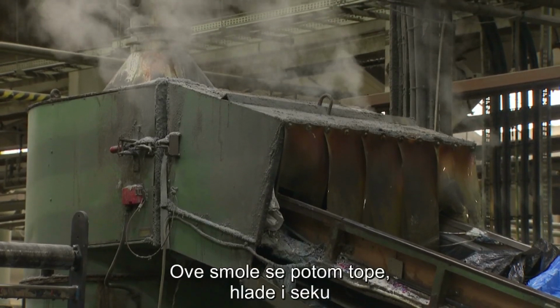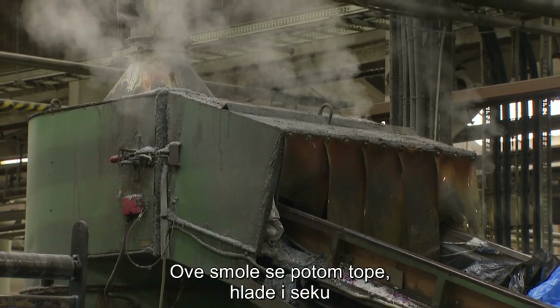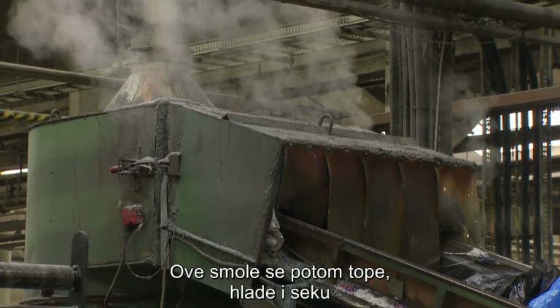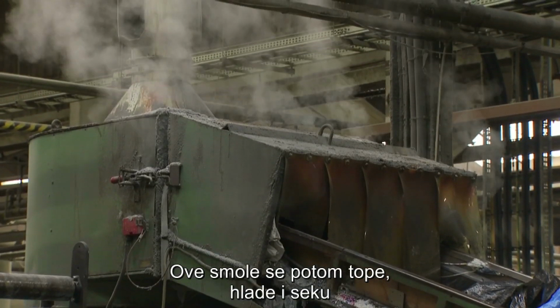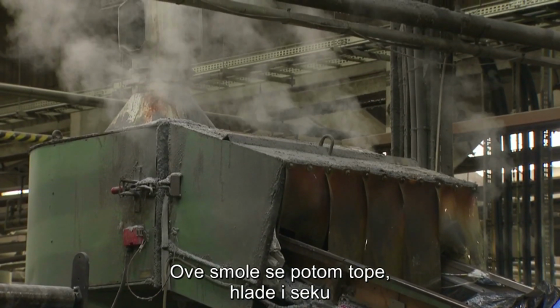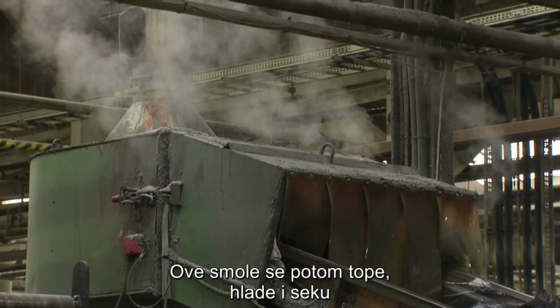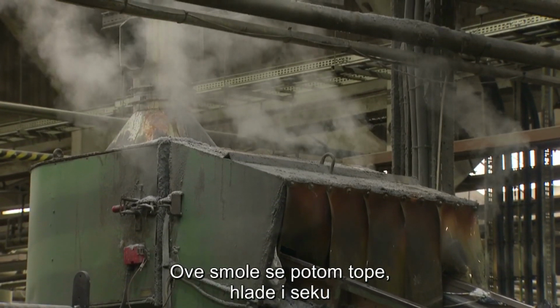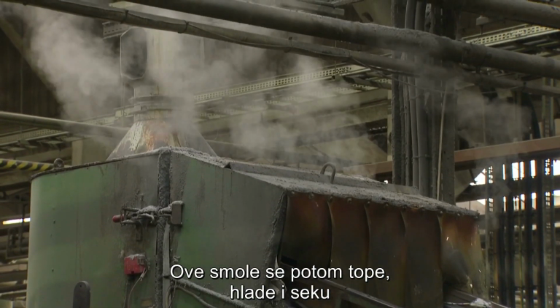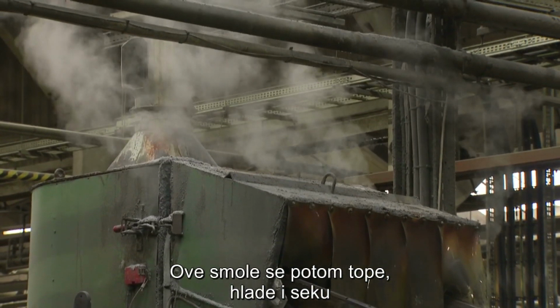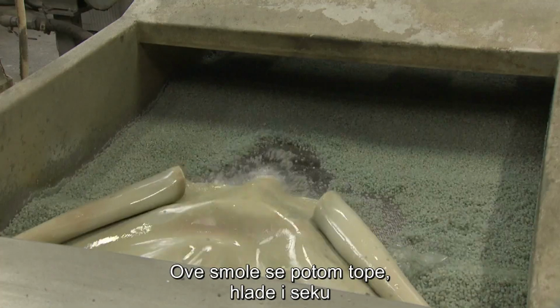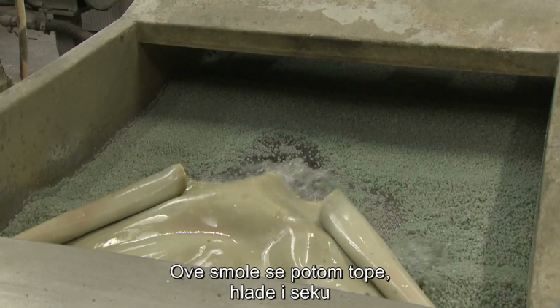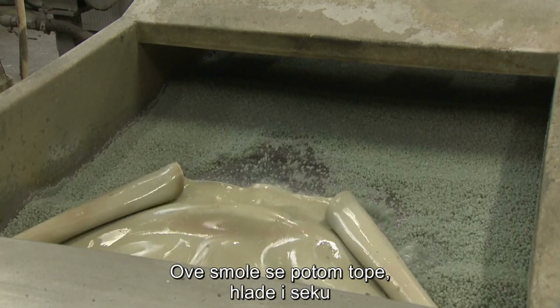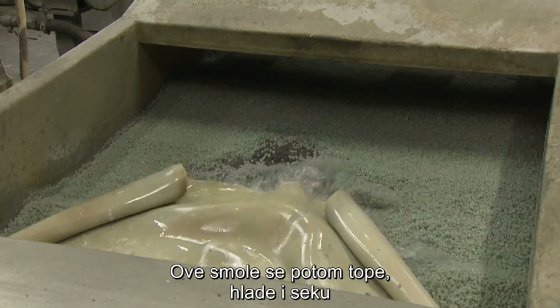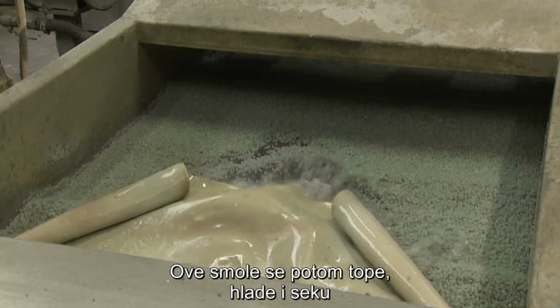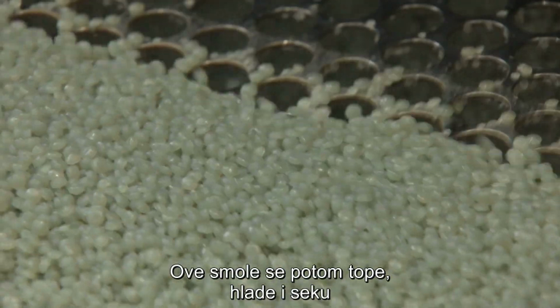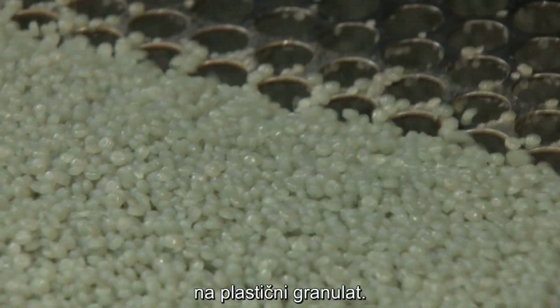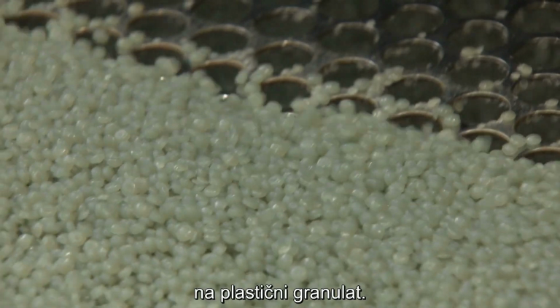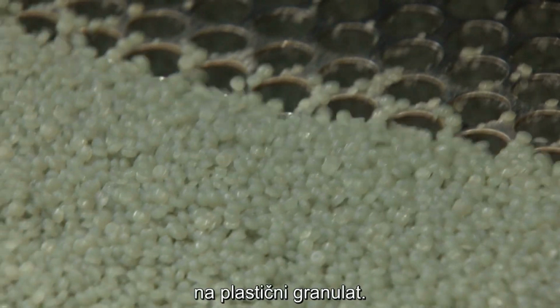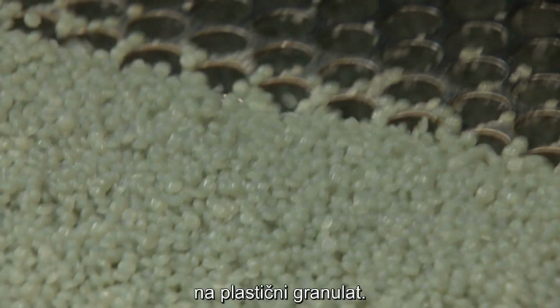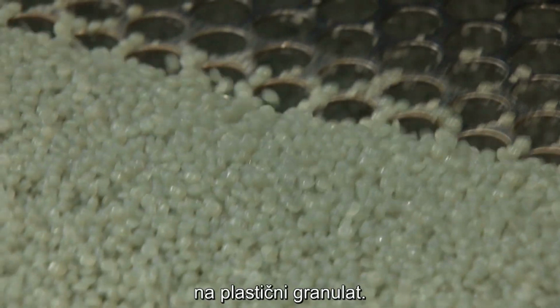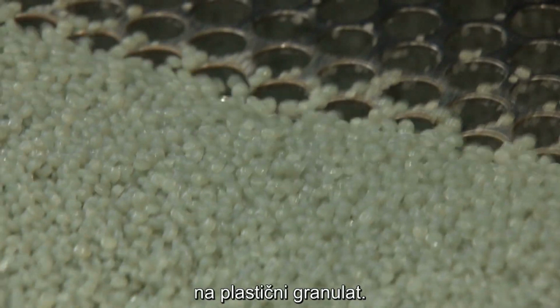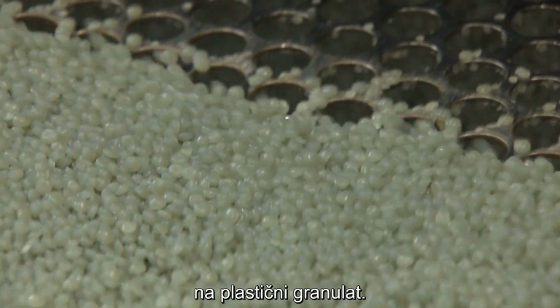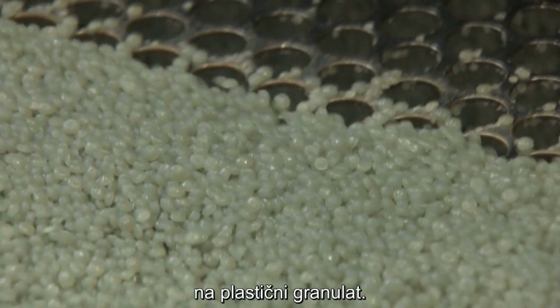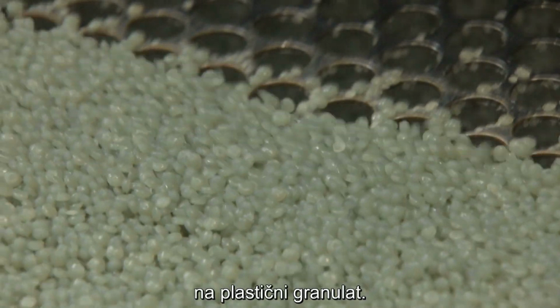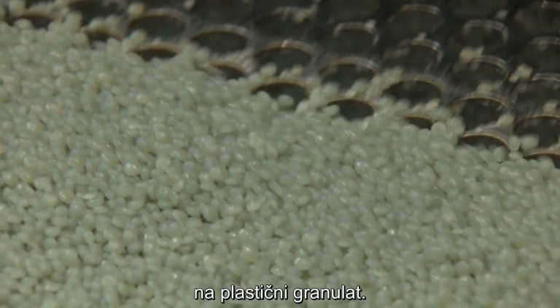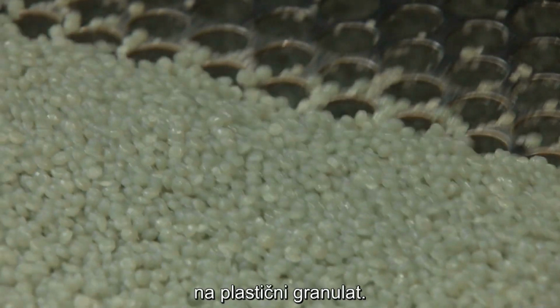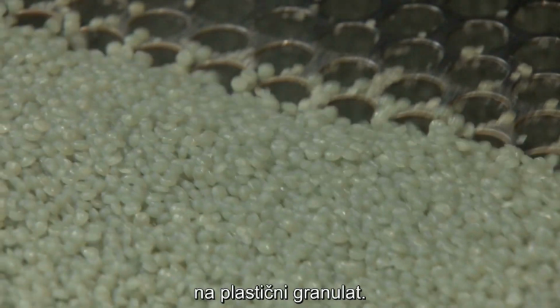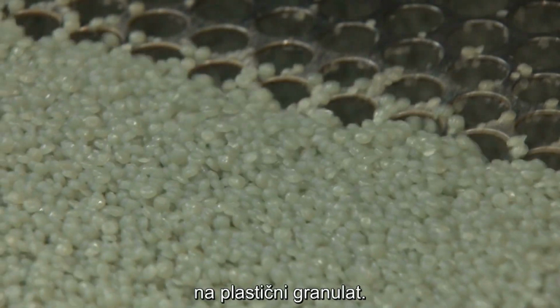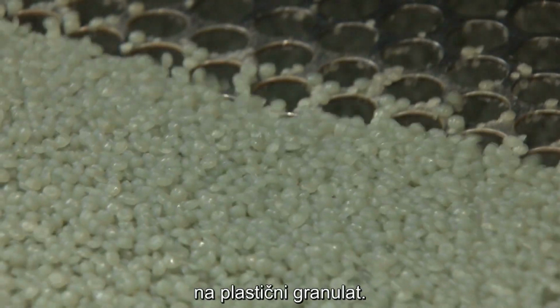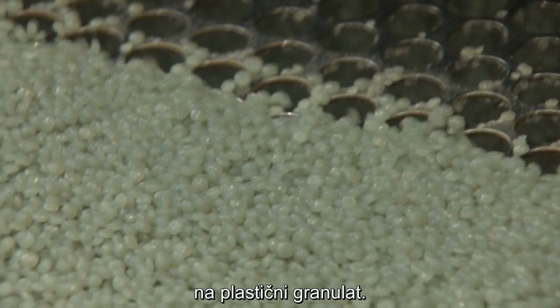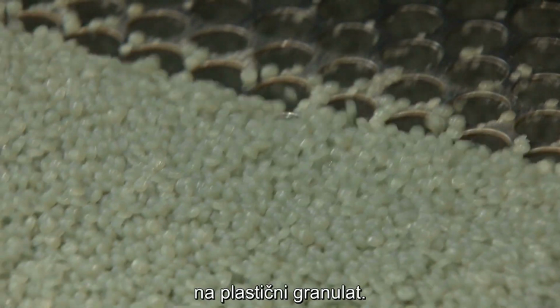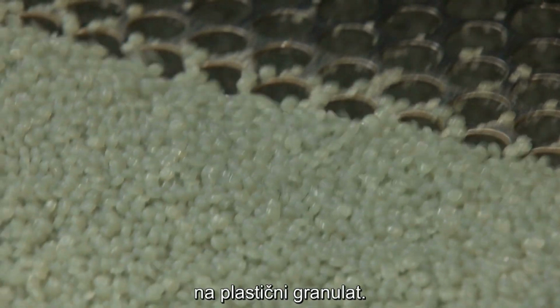These resins are then melted, cooled down, and chopped up into pre-production plastic pellets known as nurdles.